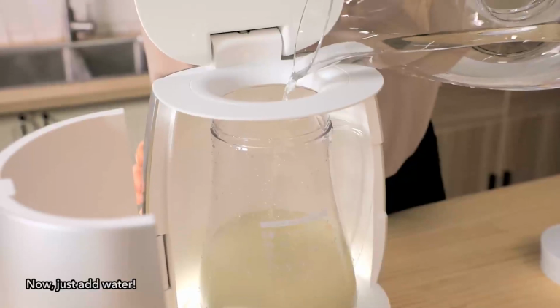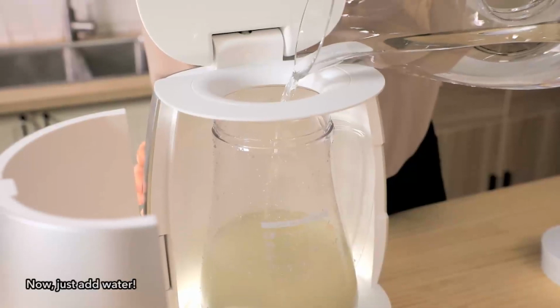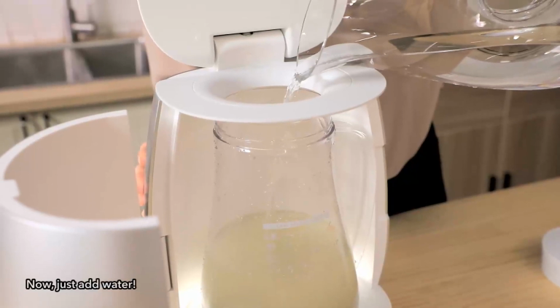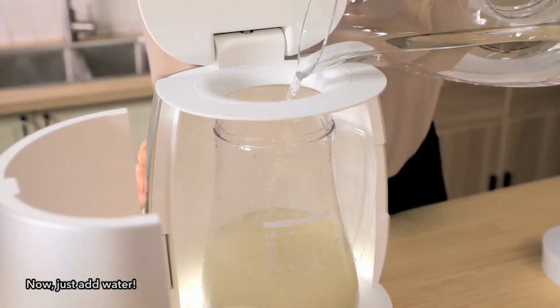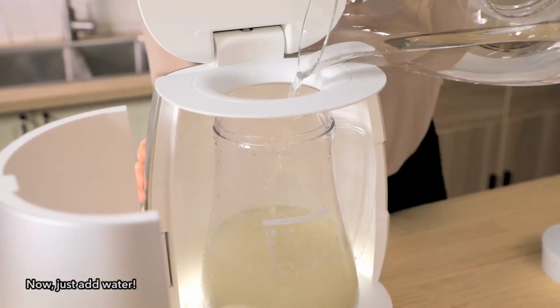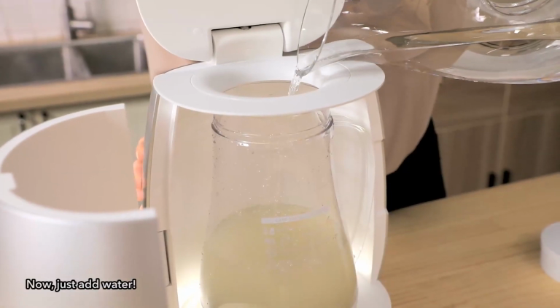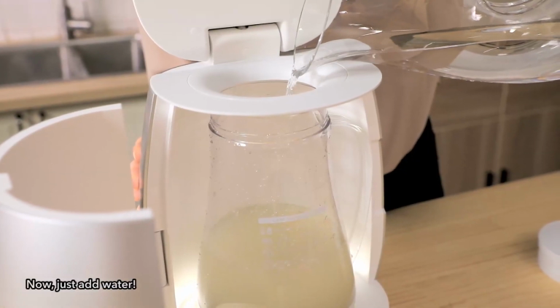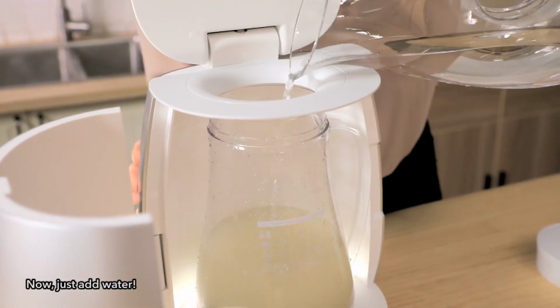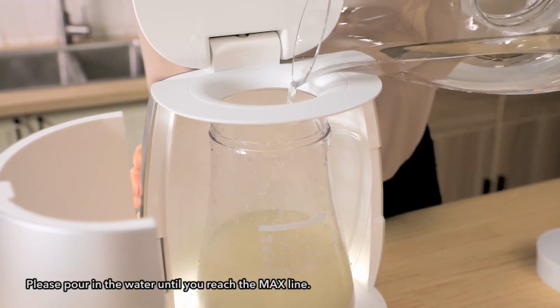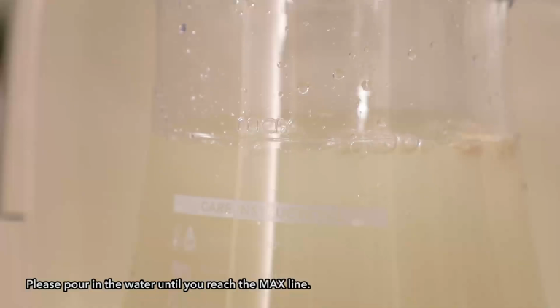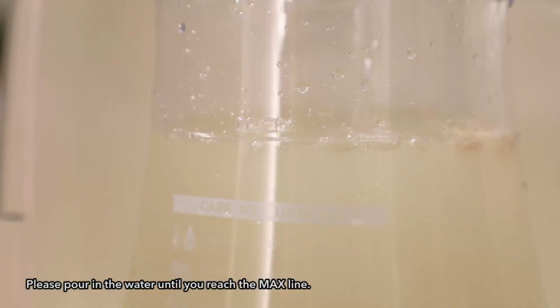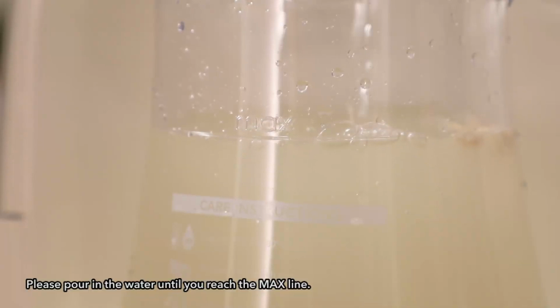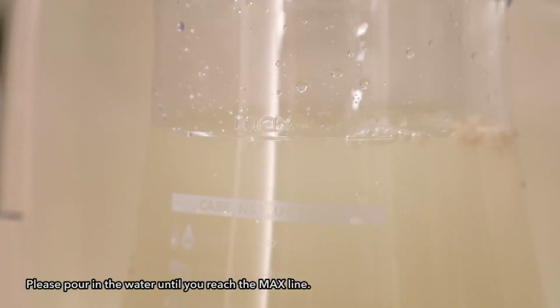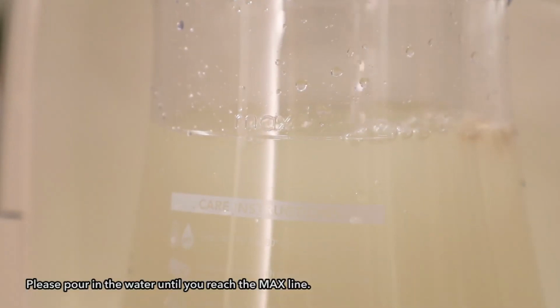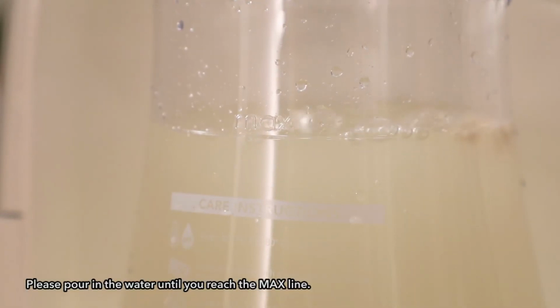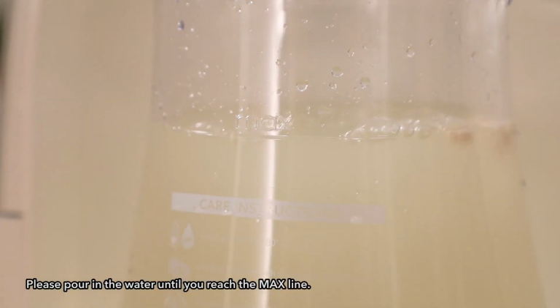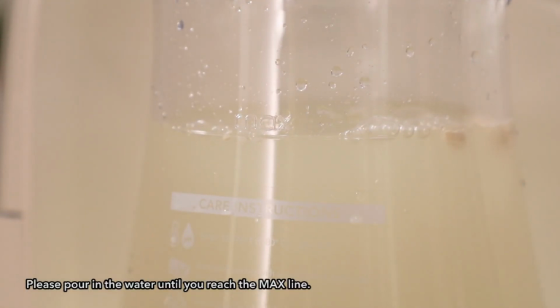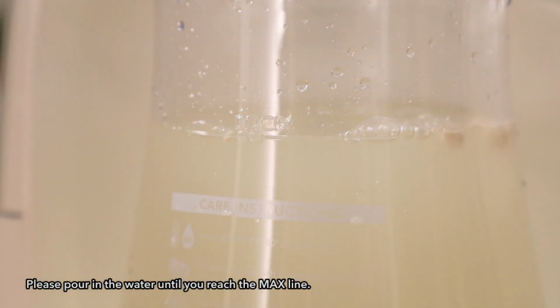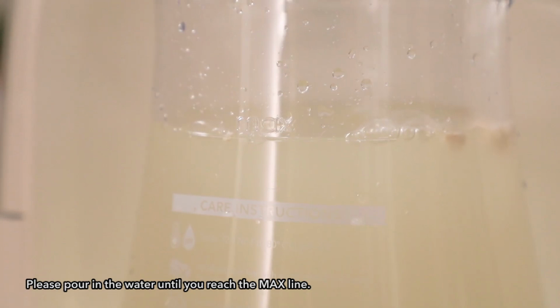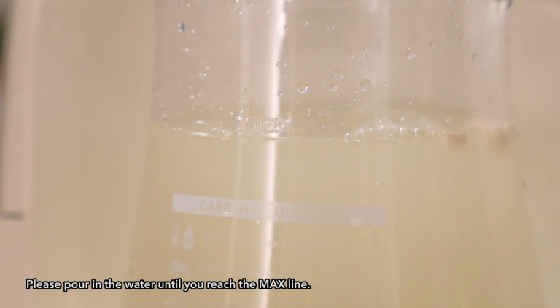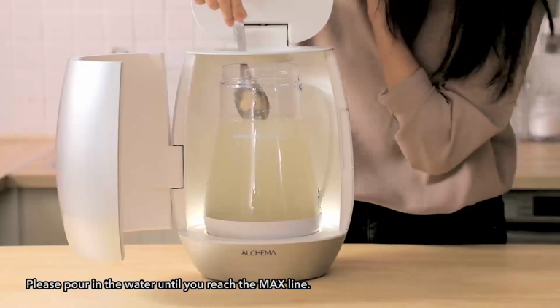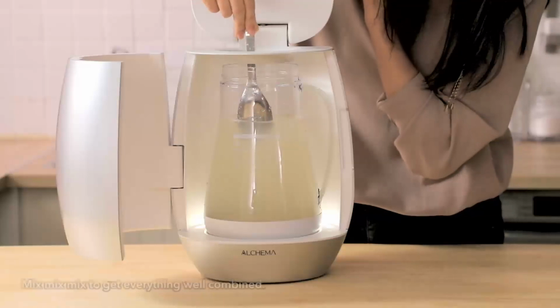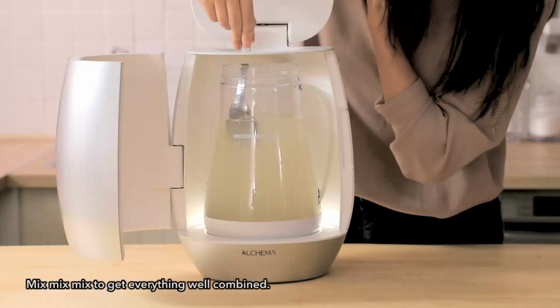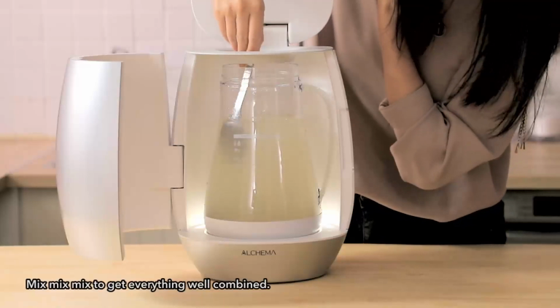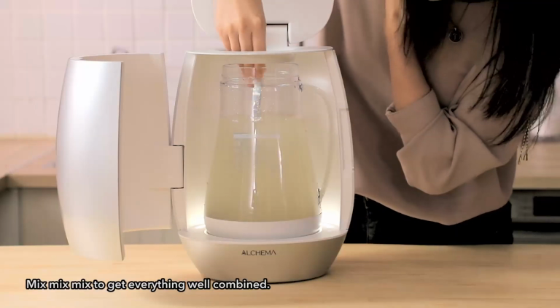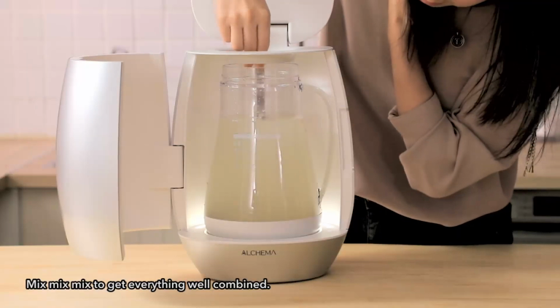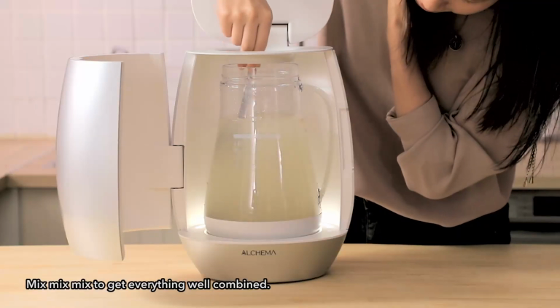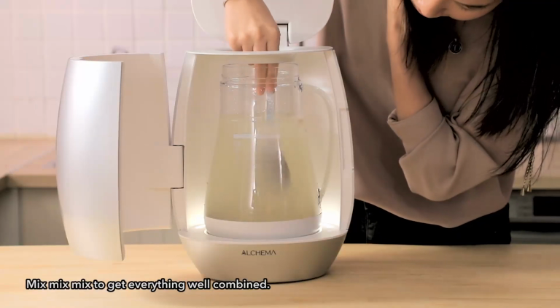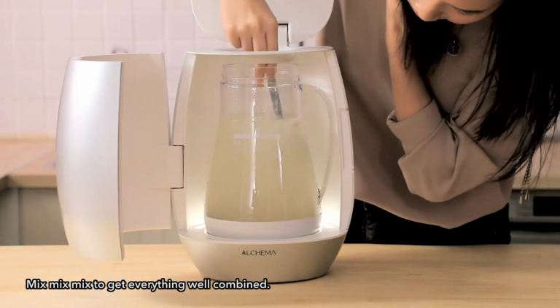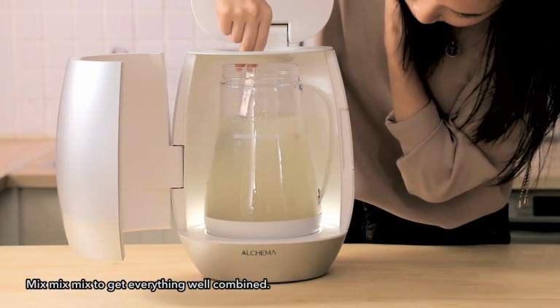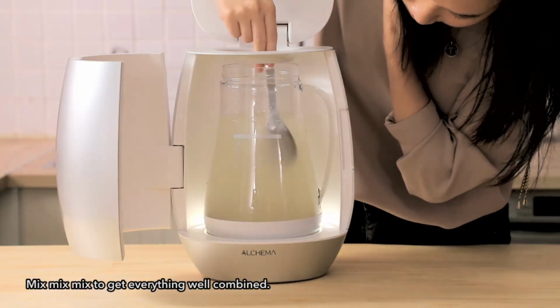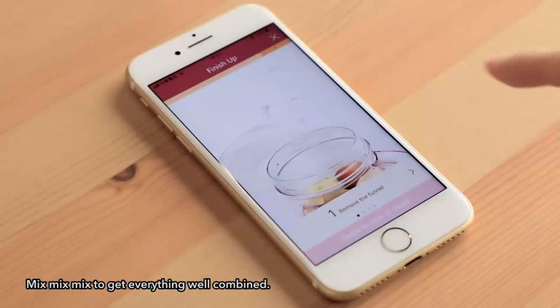Now just add water. Please pour in the water until you reach the maximum. Mix to get everything well combined.